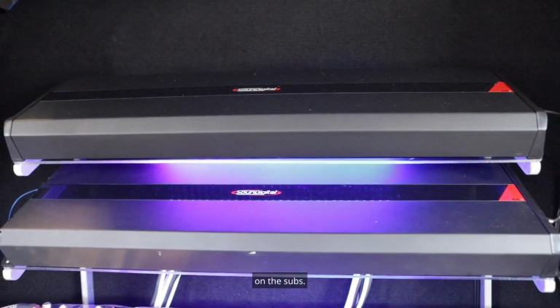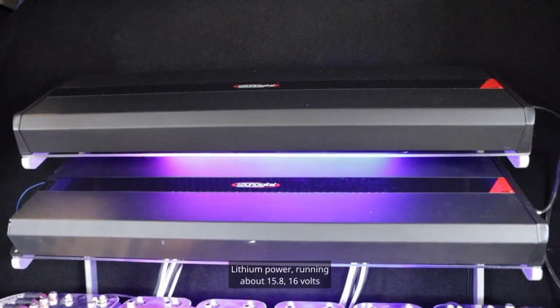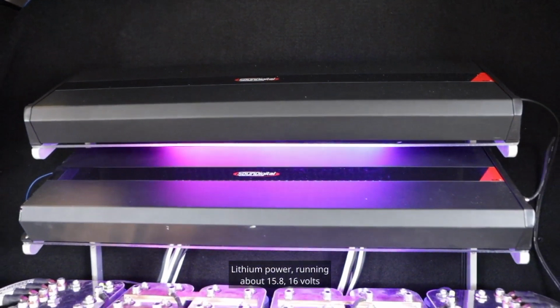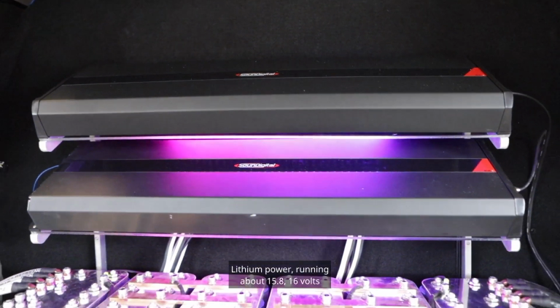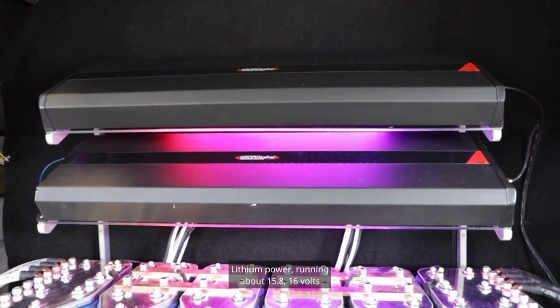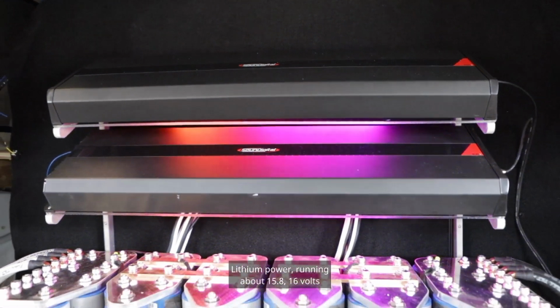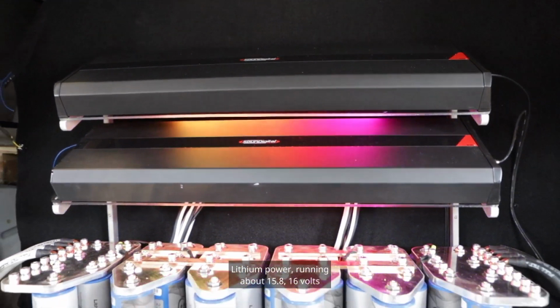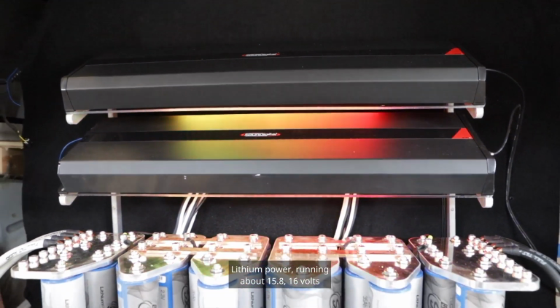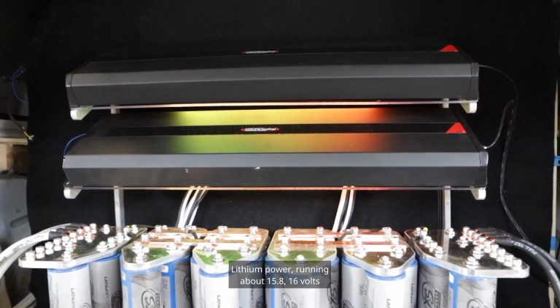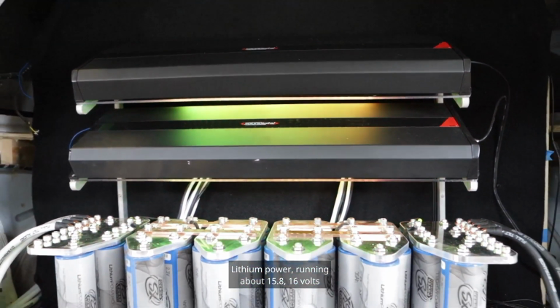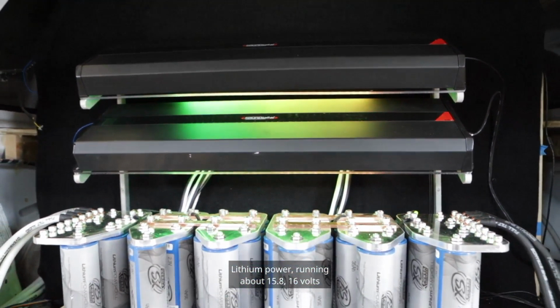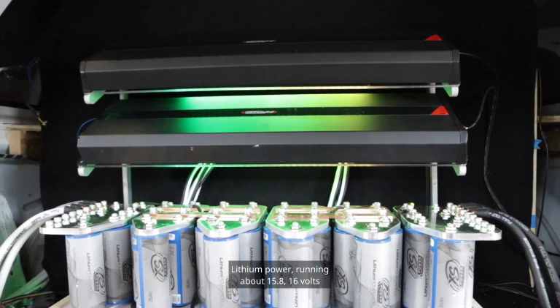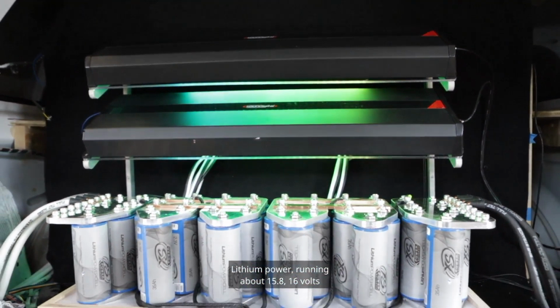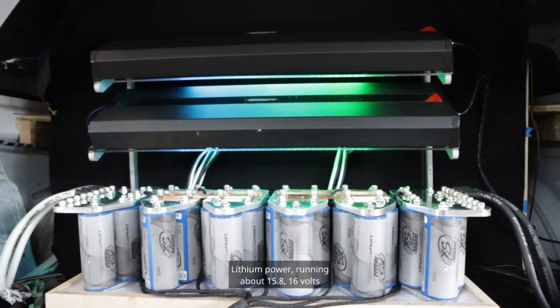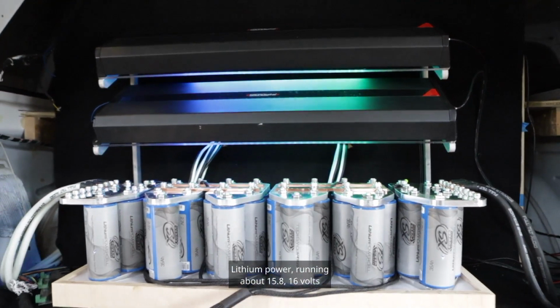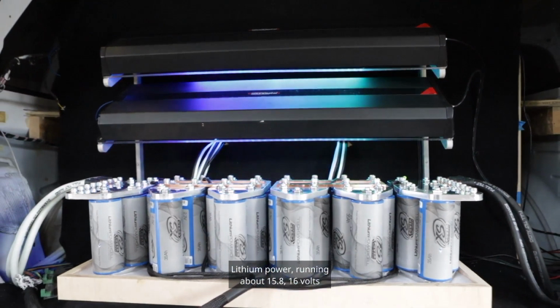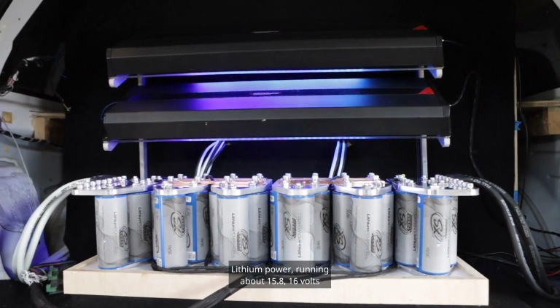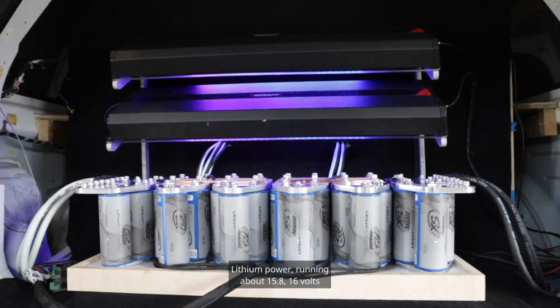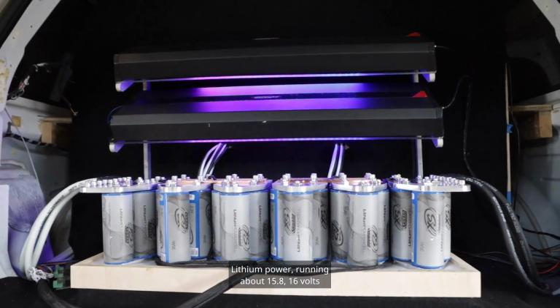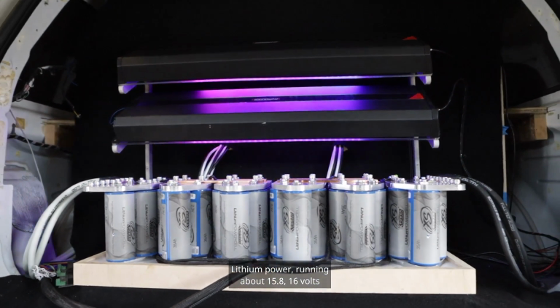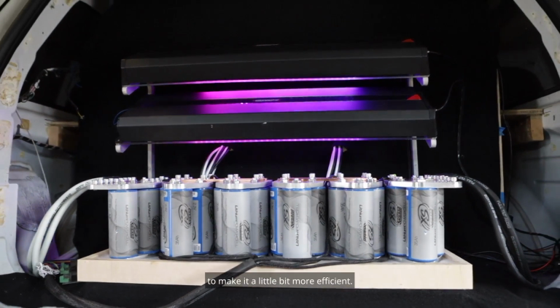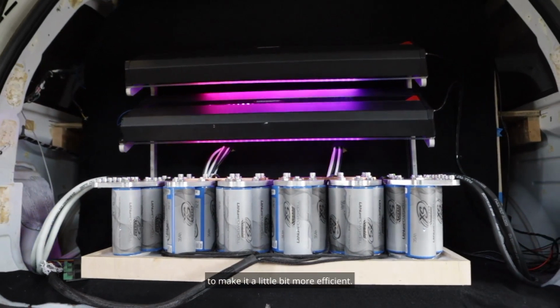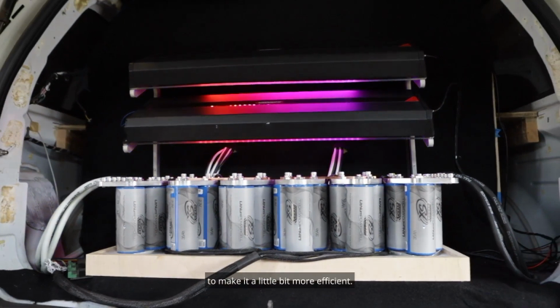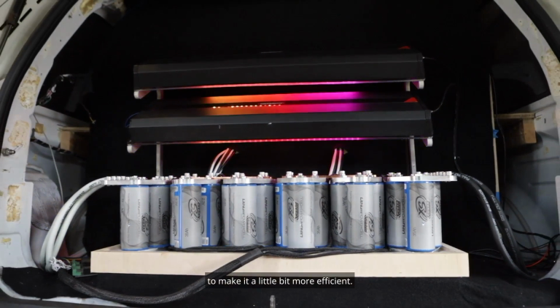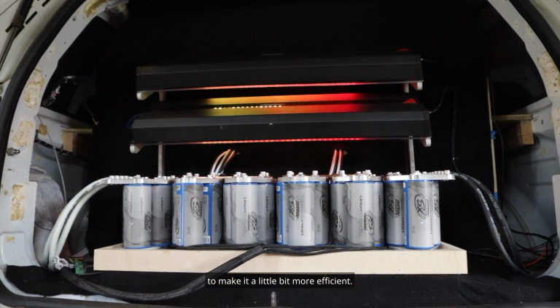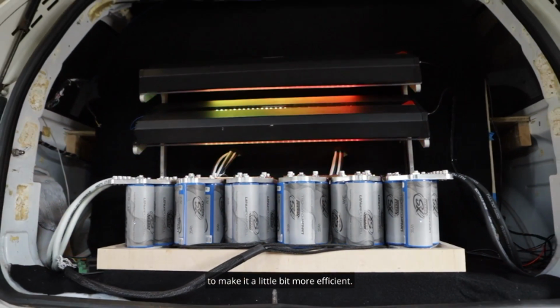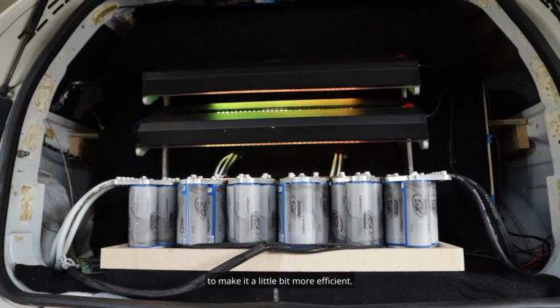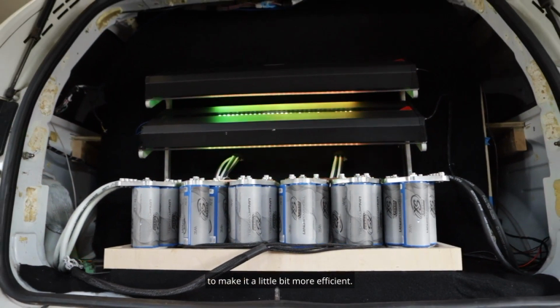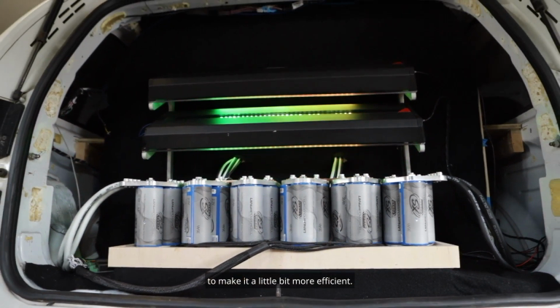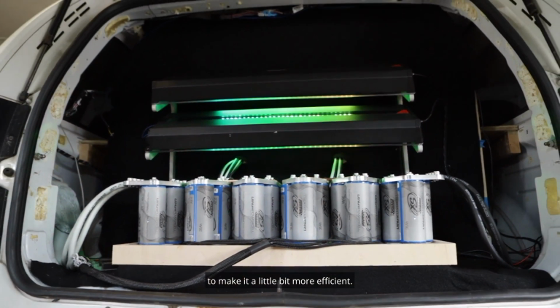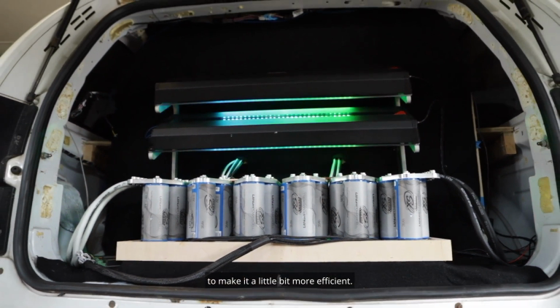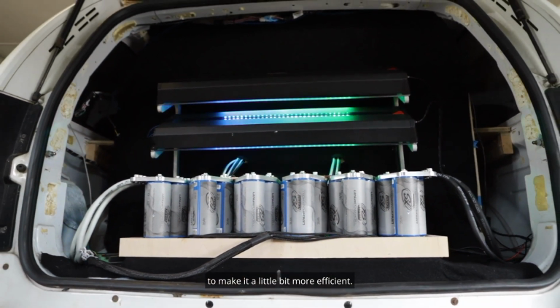Lithium power running about 15.8 to 16 volts to make it a little bit more efficient.